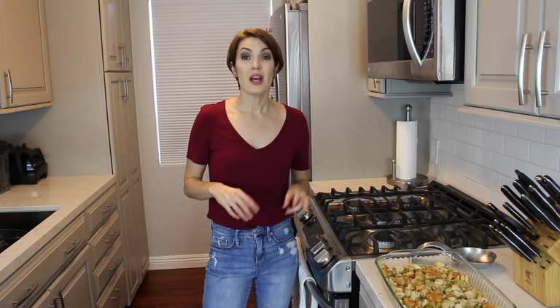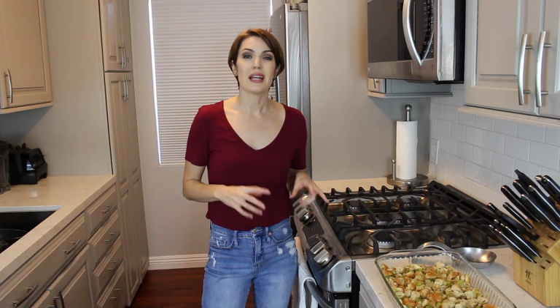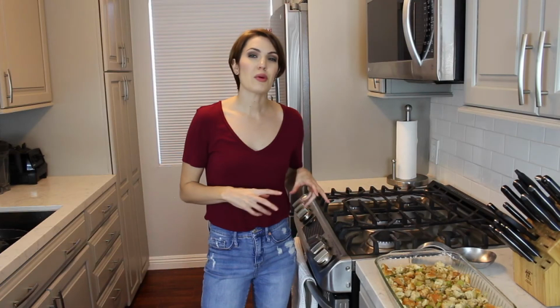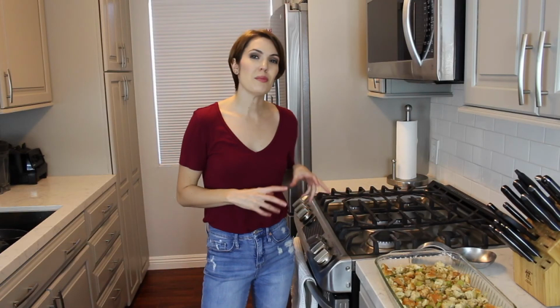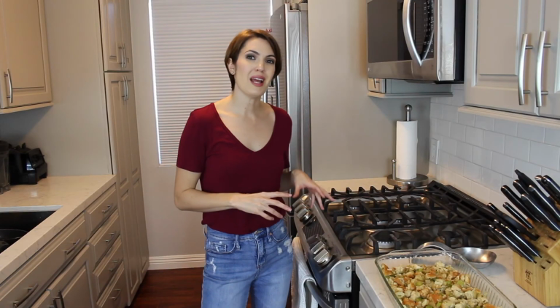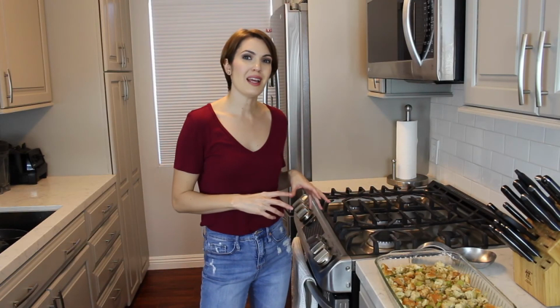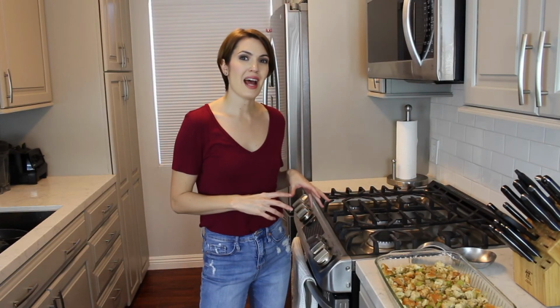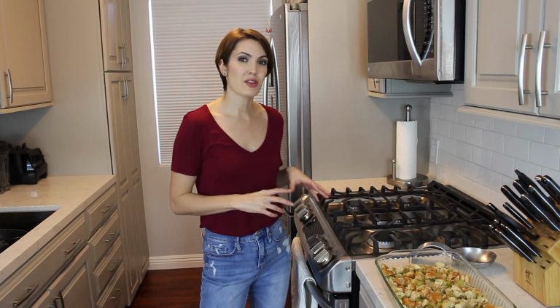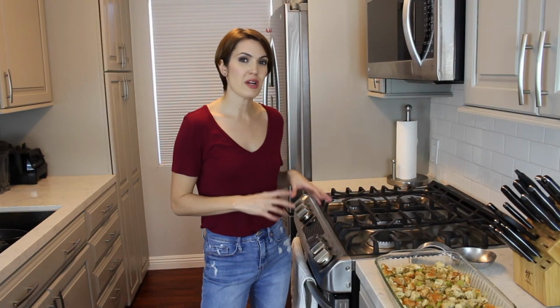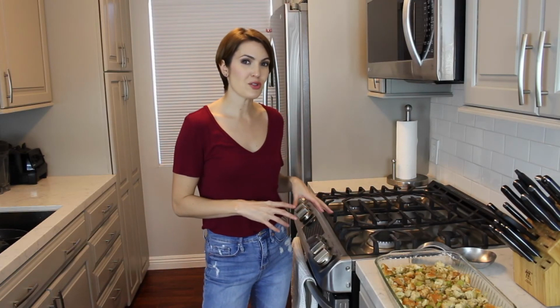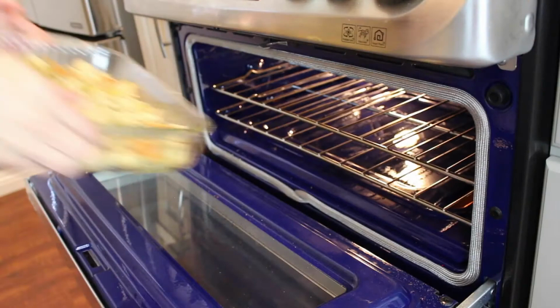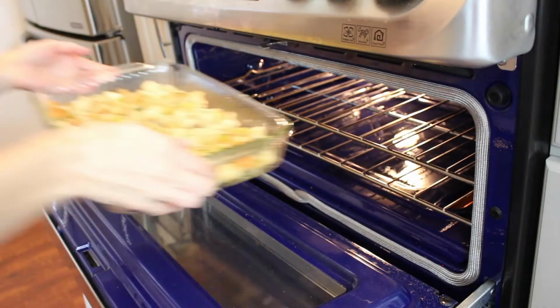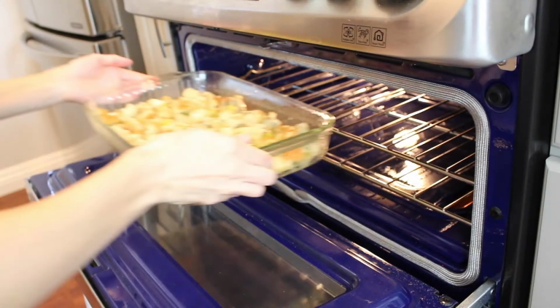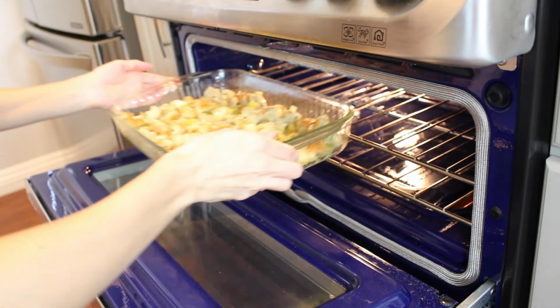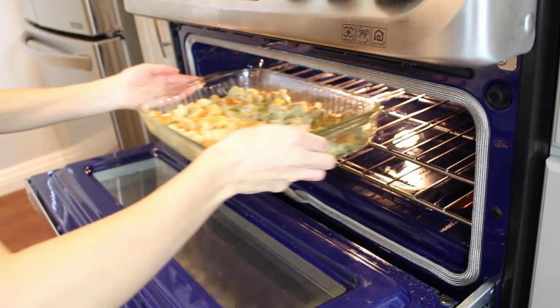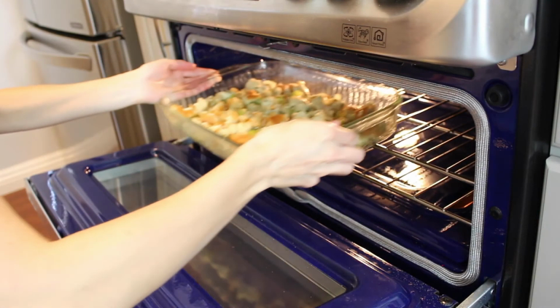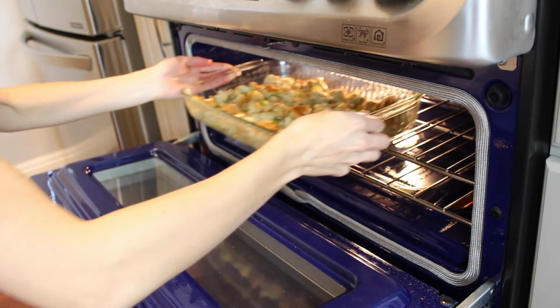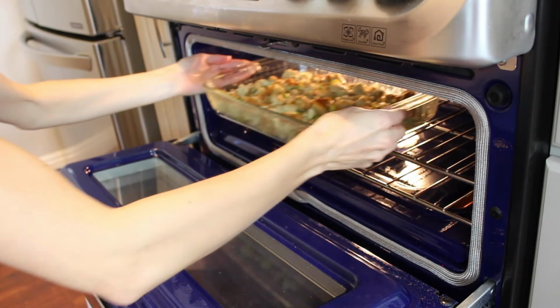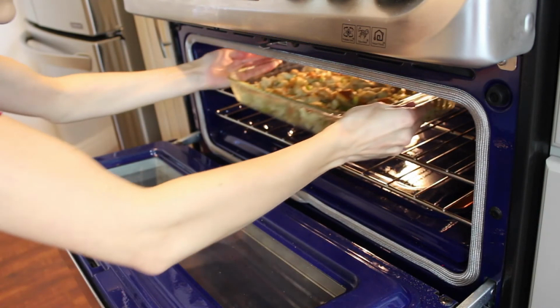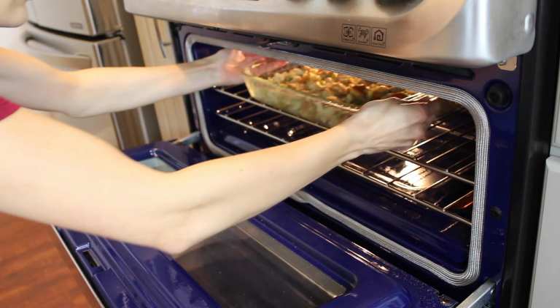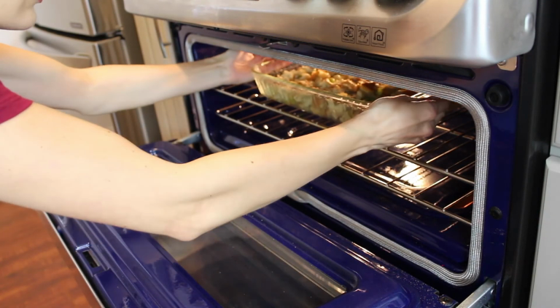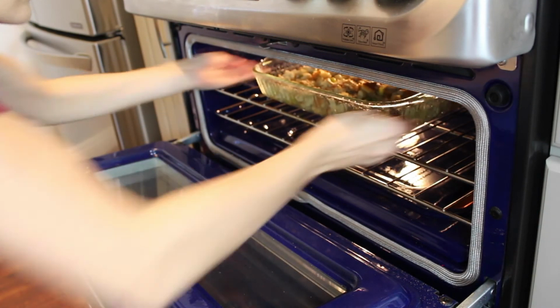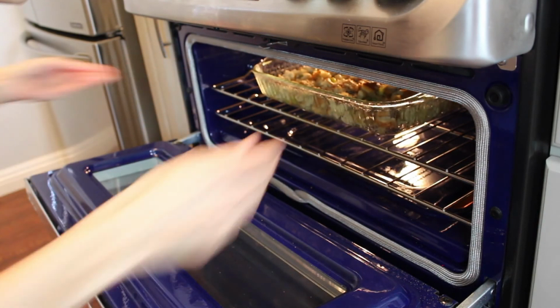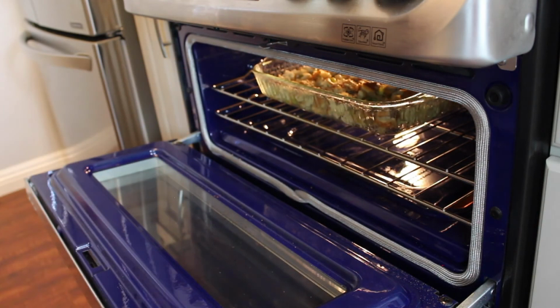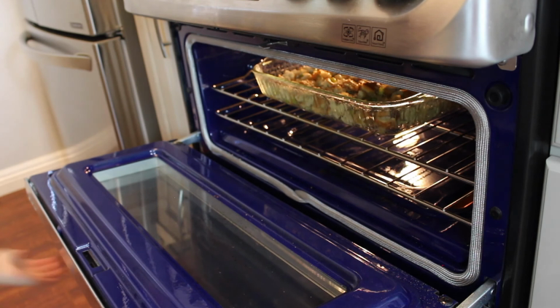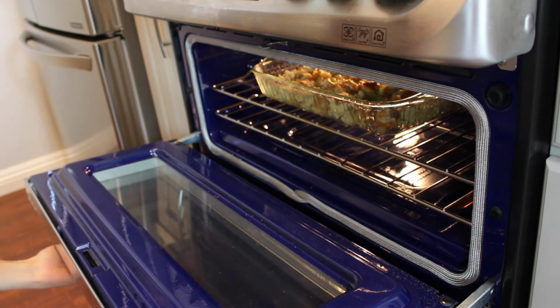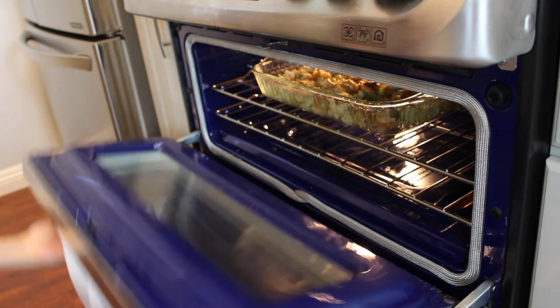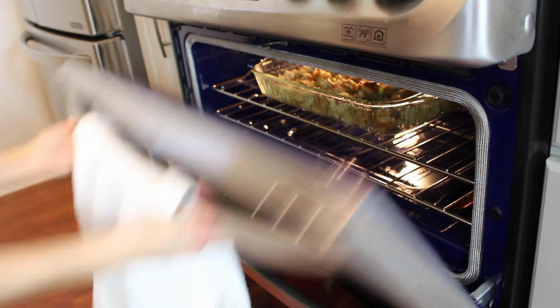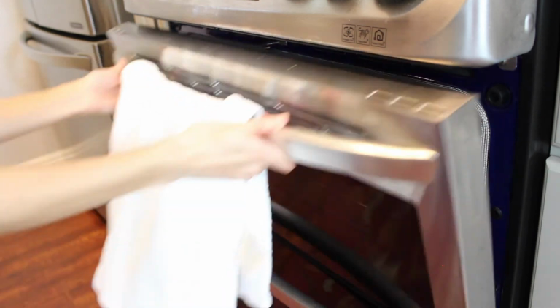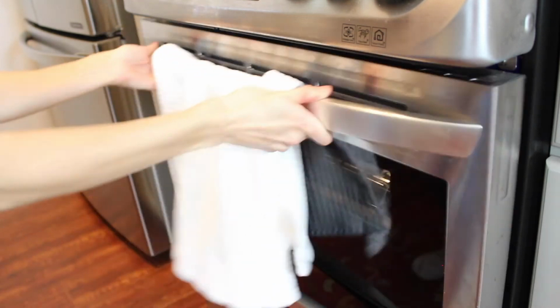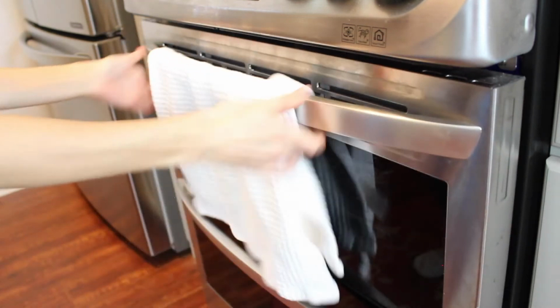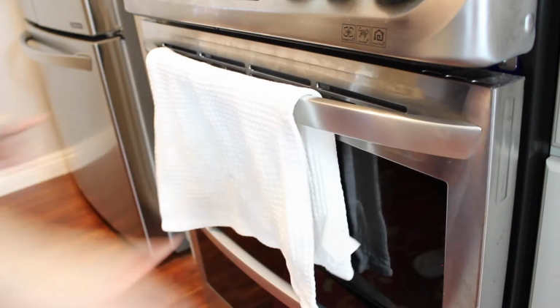Now we're going to bake it at 375 degrees for about 30 to 40 minutes, or until the top is golden brown.